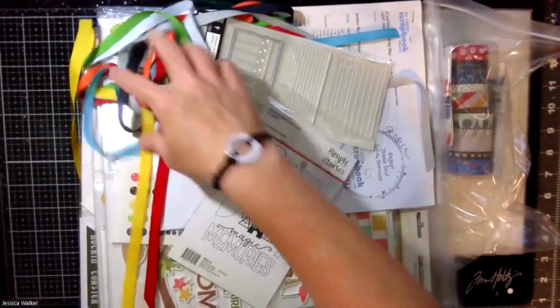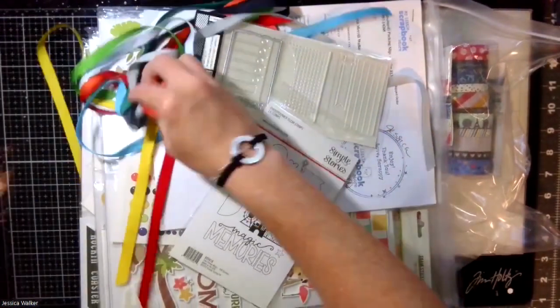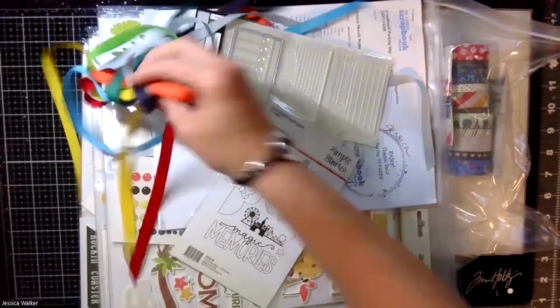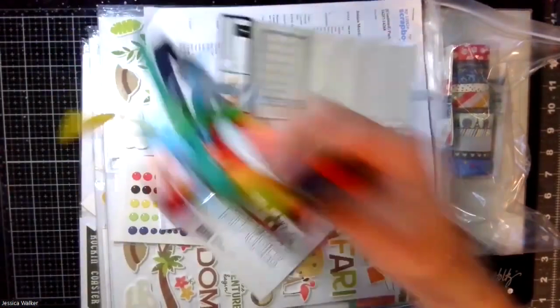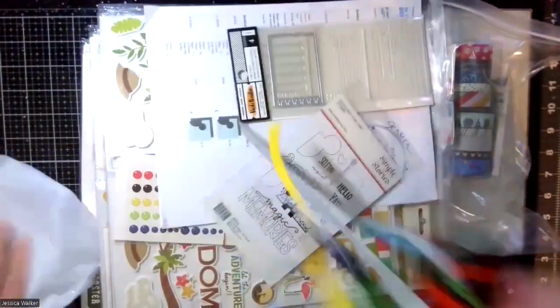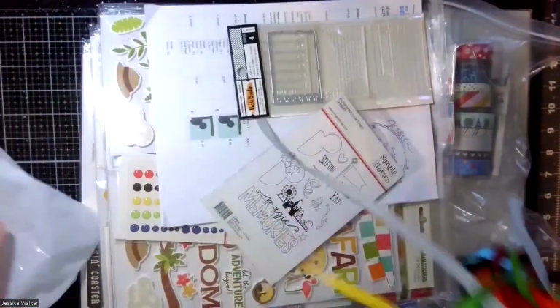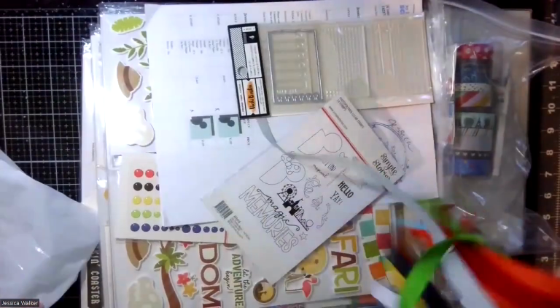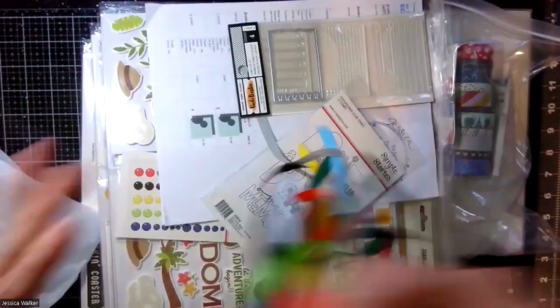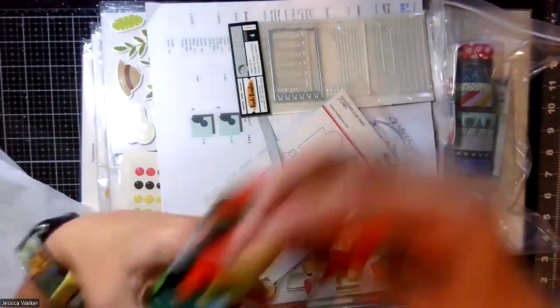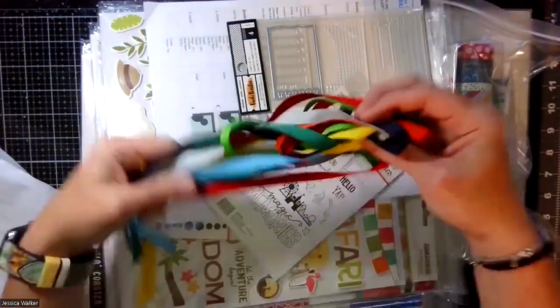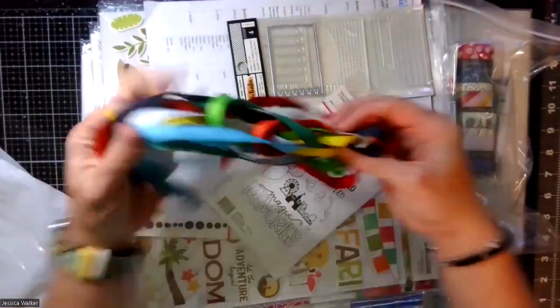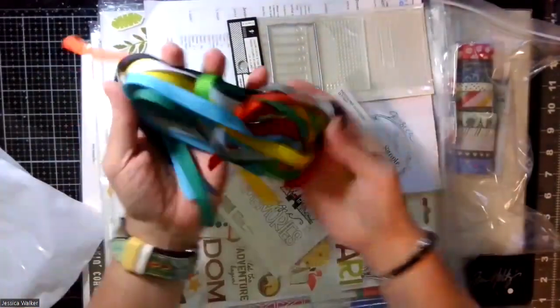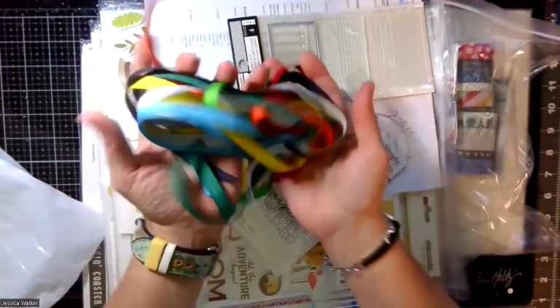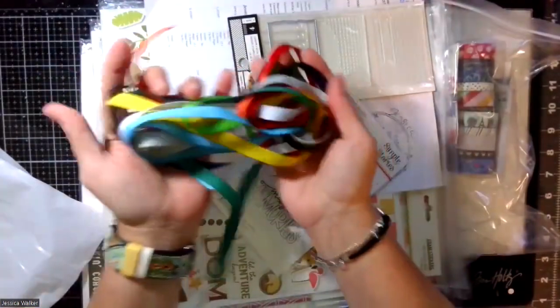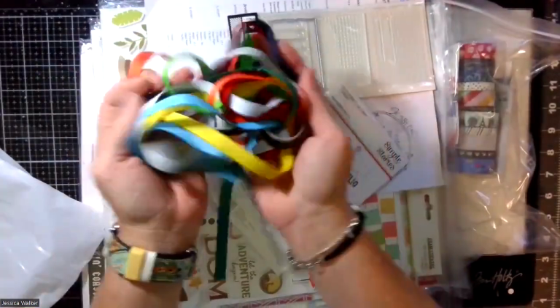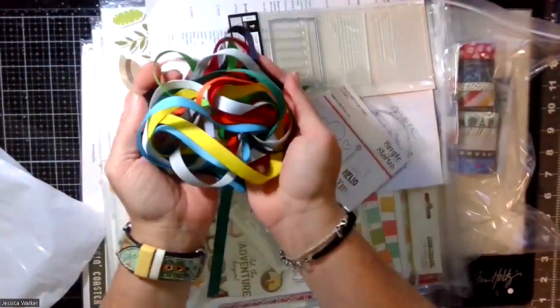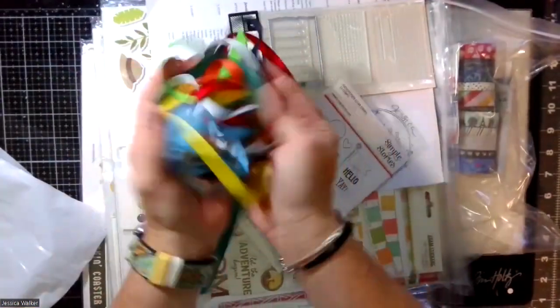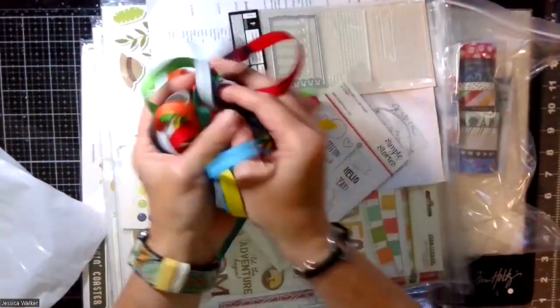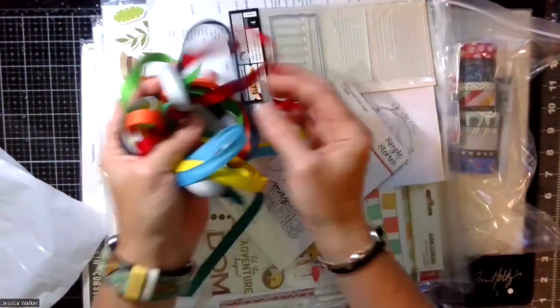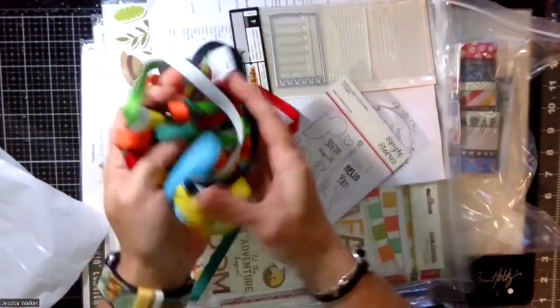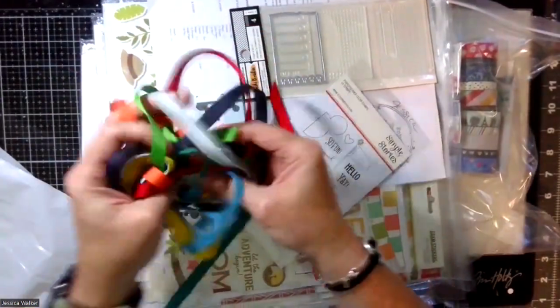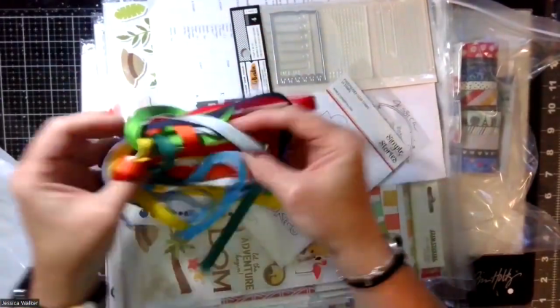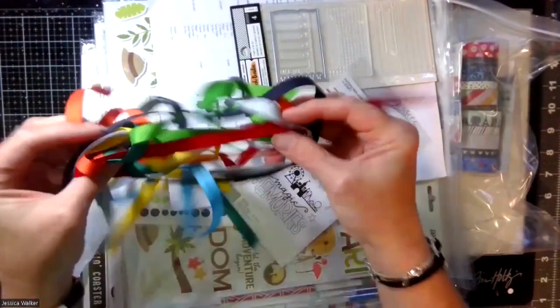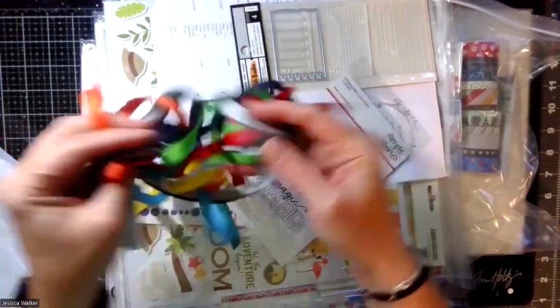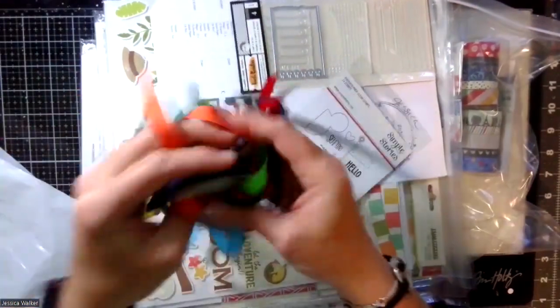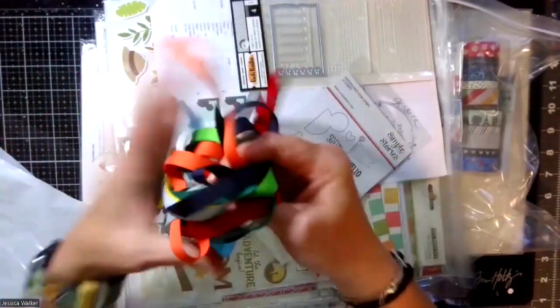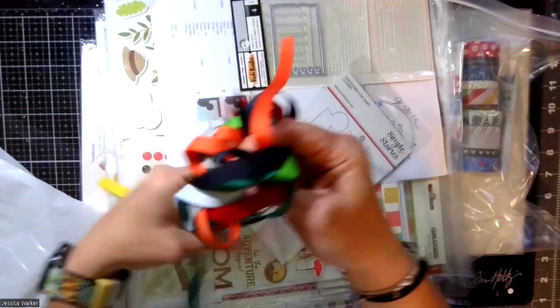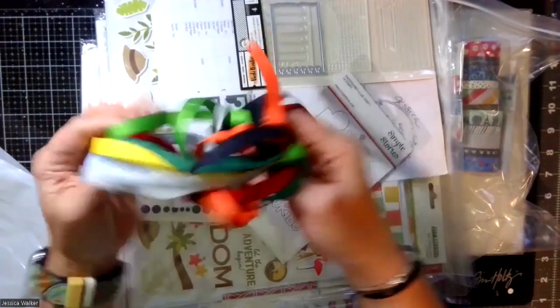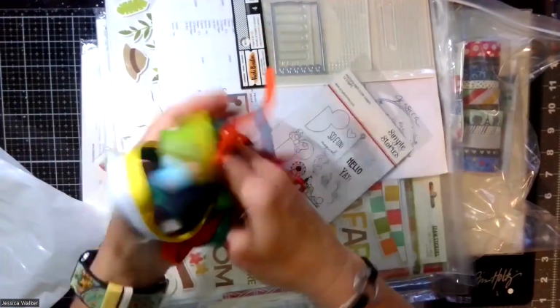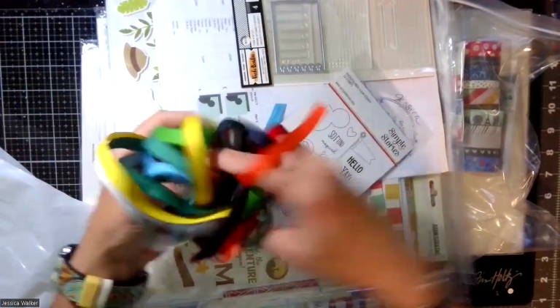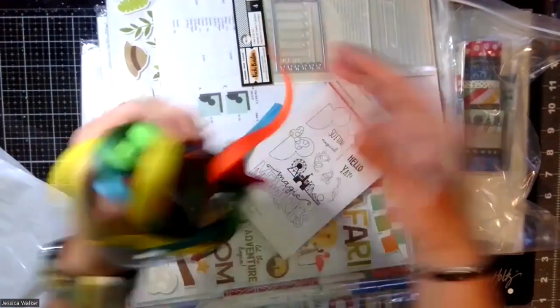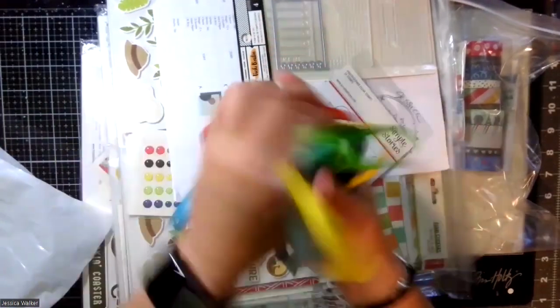First of all, every time you get something from Michelle, she gives you a coordinating ribbon. So I got all this coordinating ribbon — I'm super excited.